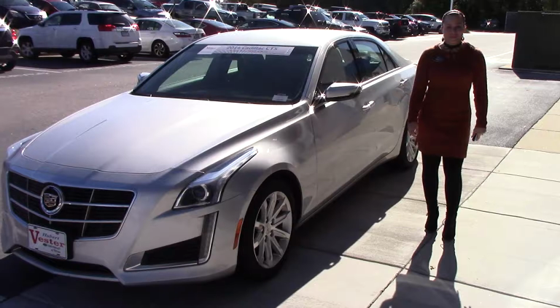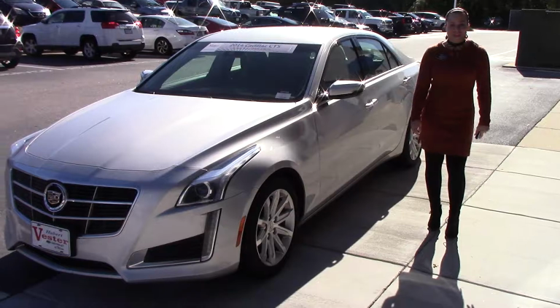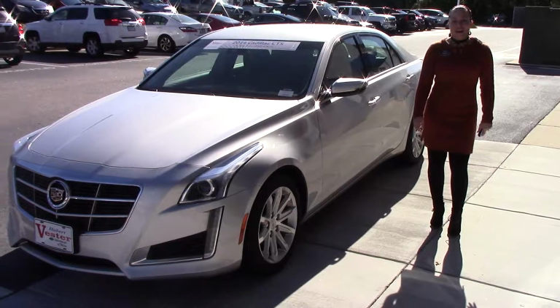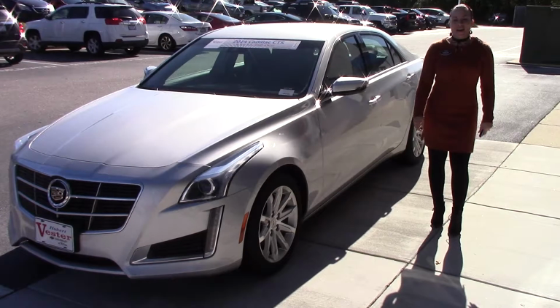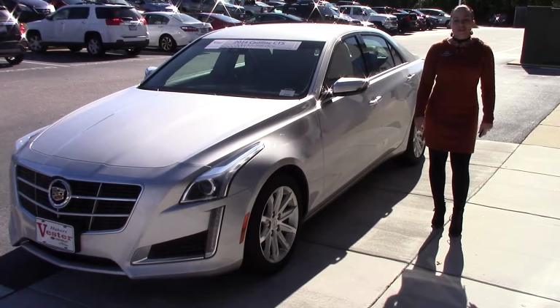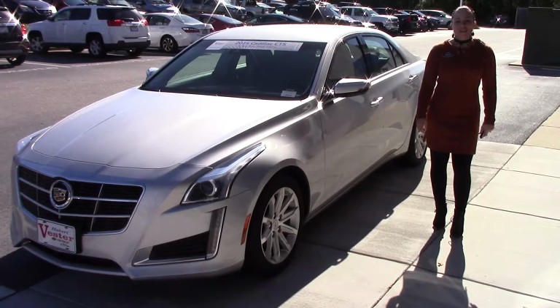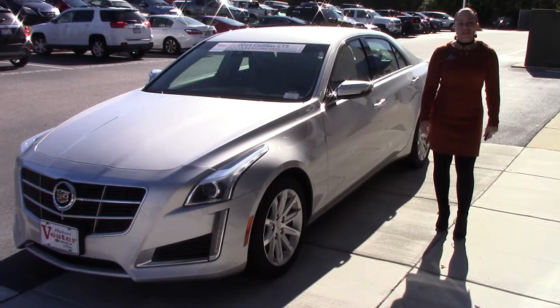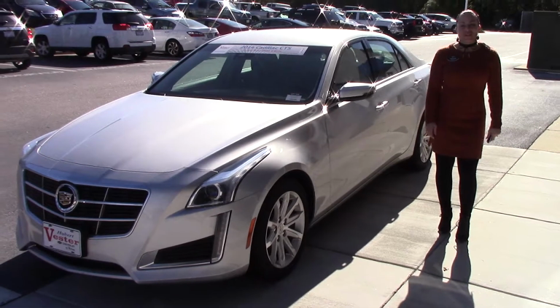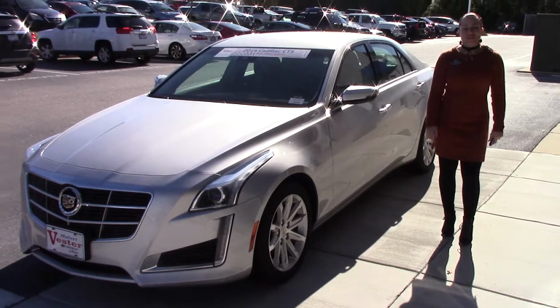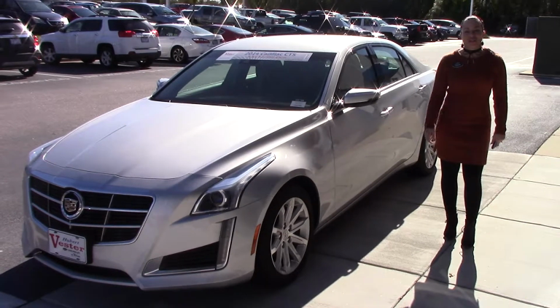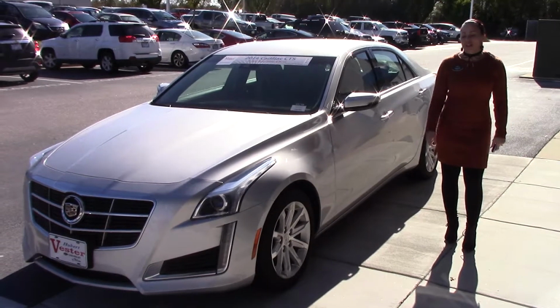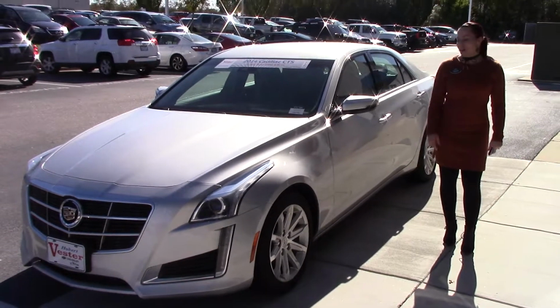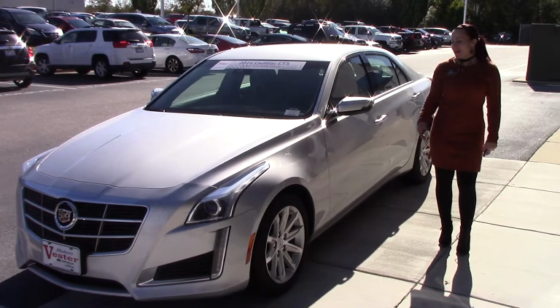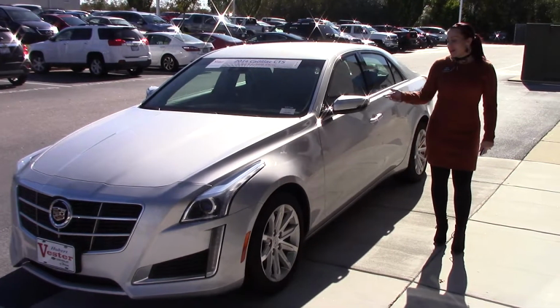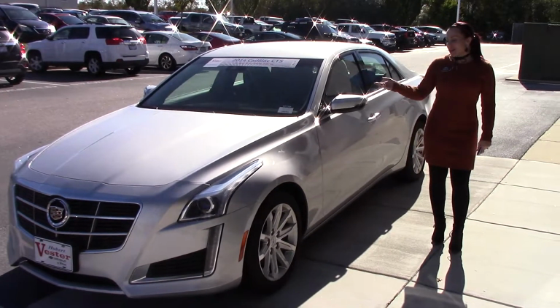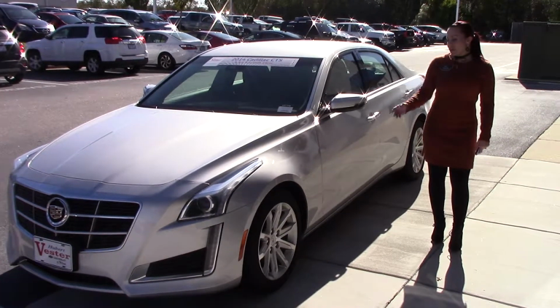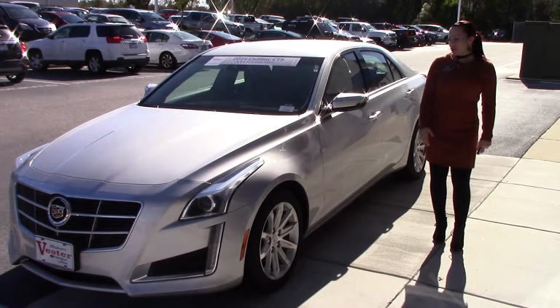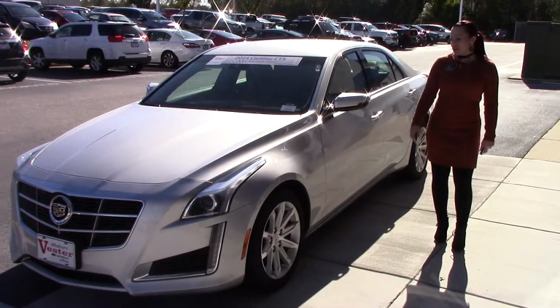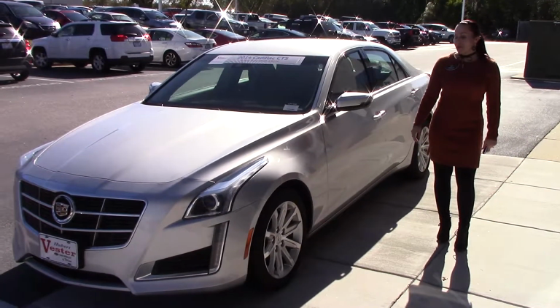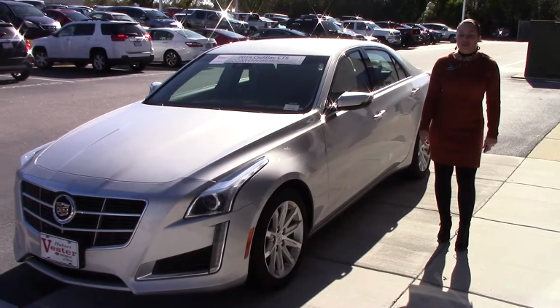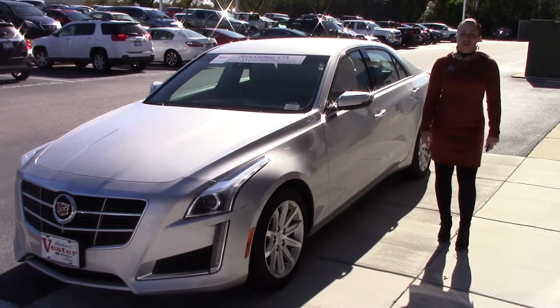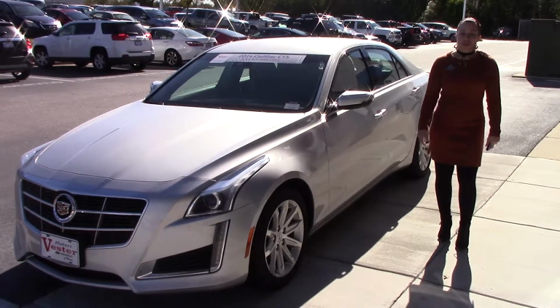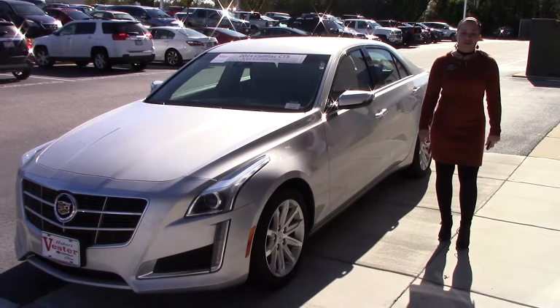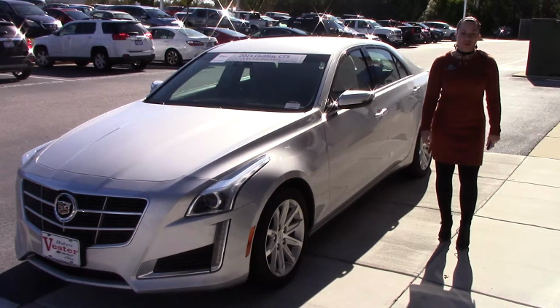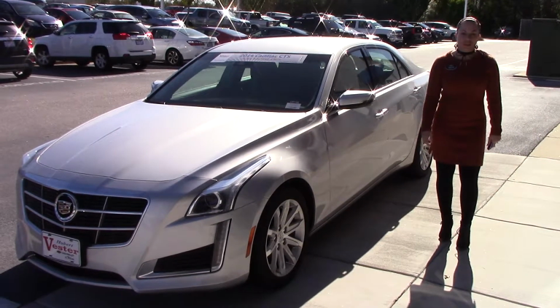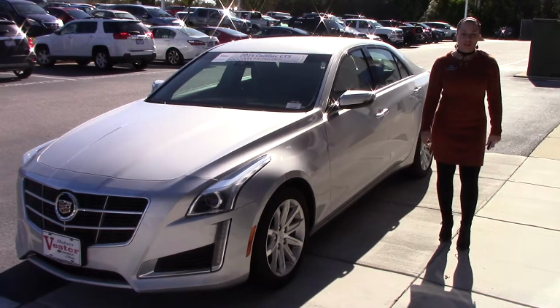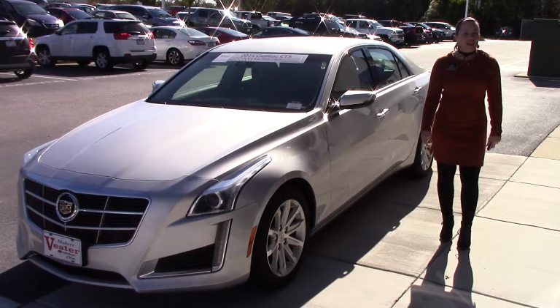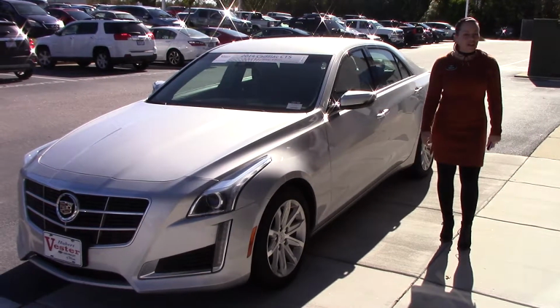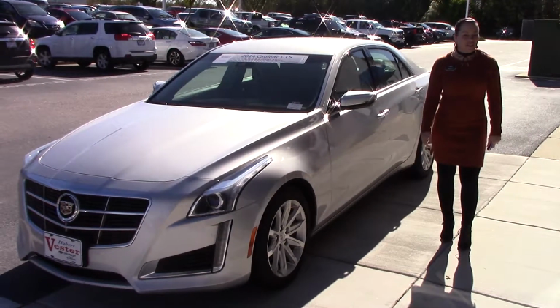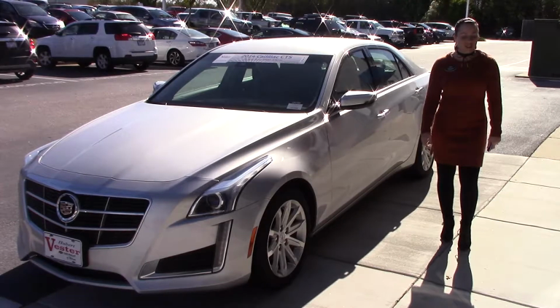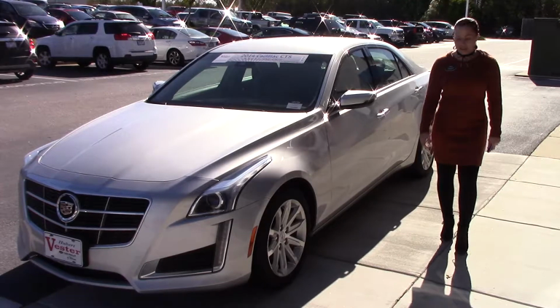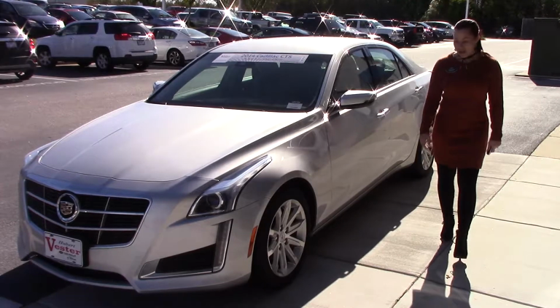Hey, I'm Kristen here at Huber Bester Chevrolet. Today I'm going to show you this beautiful 2014 Cadillac CTS.